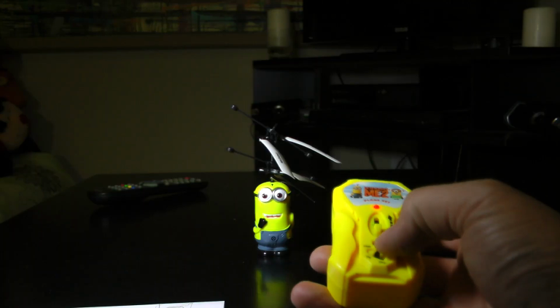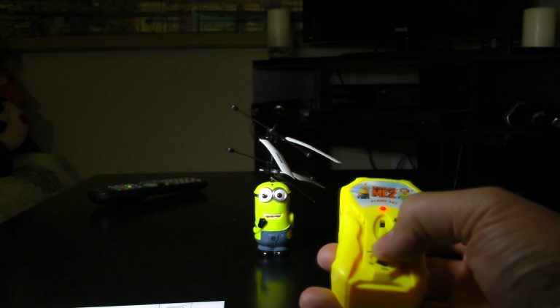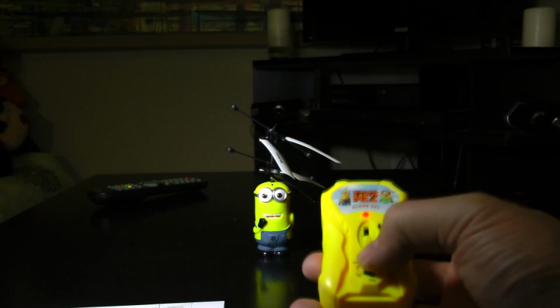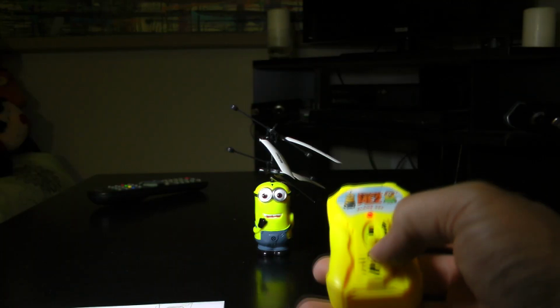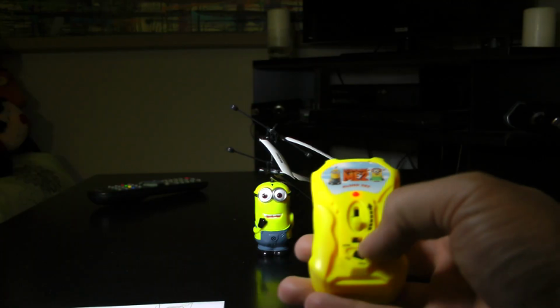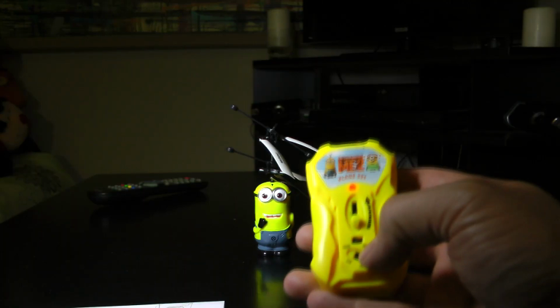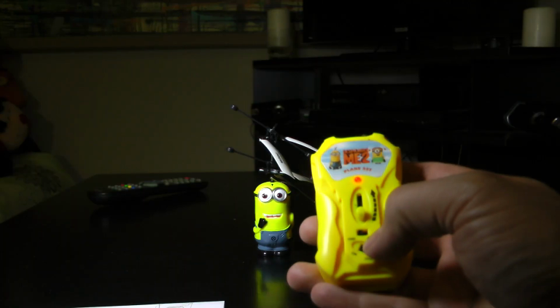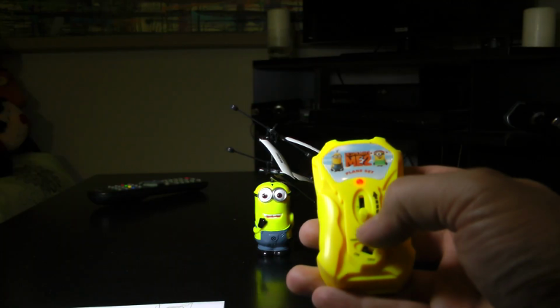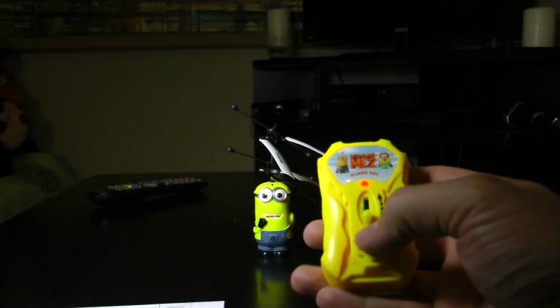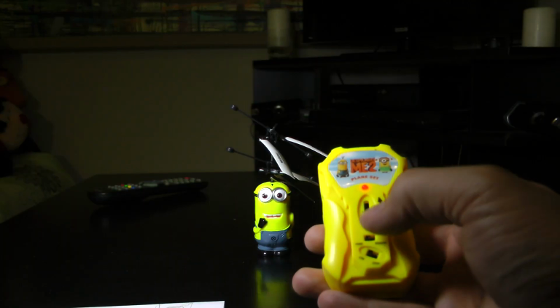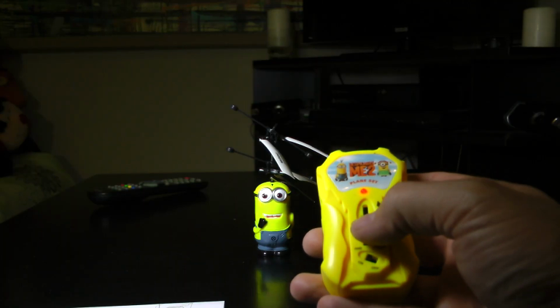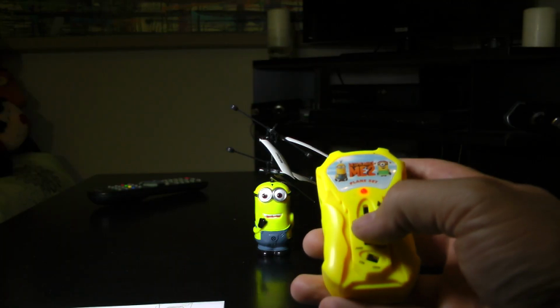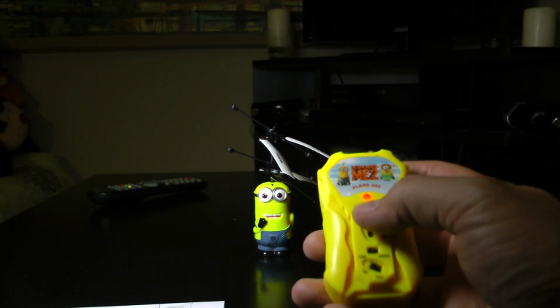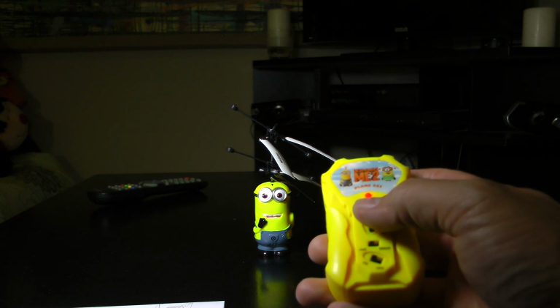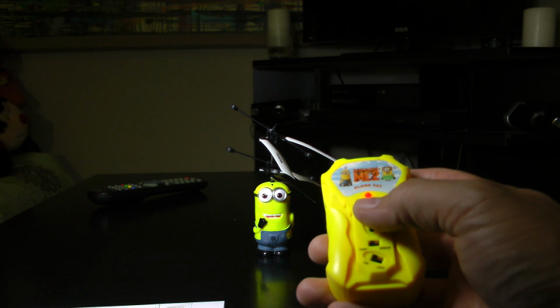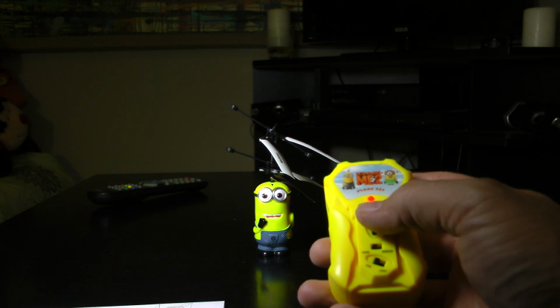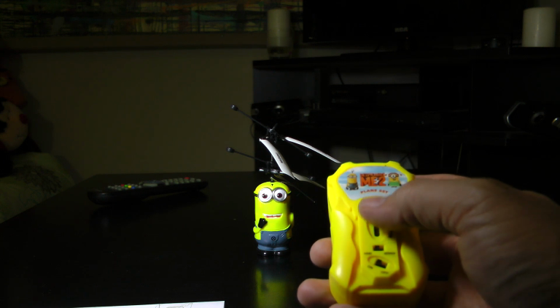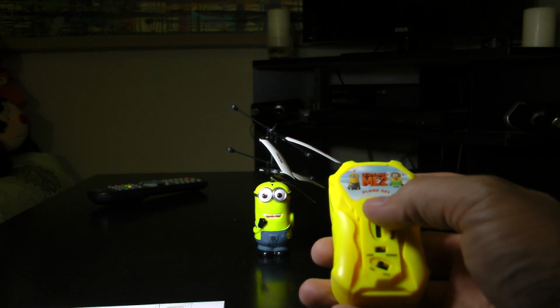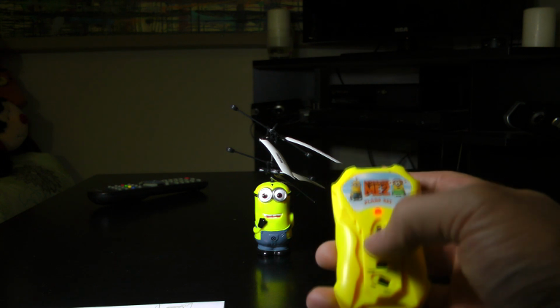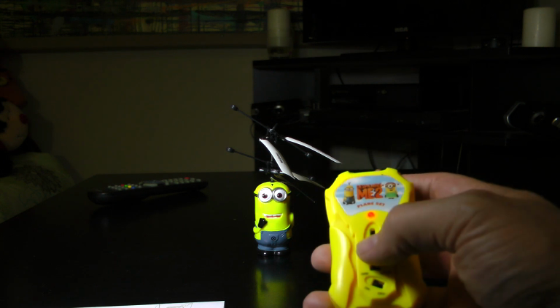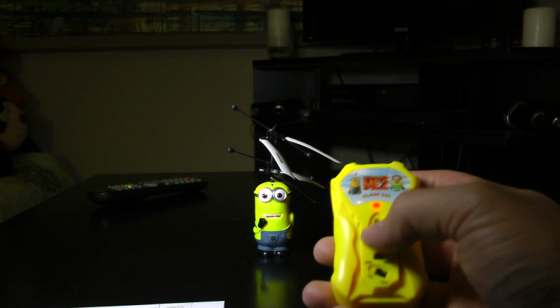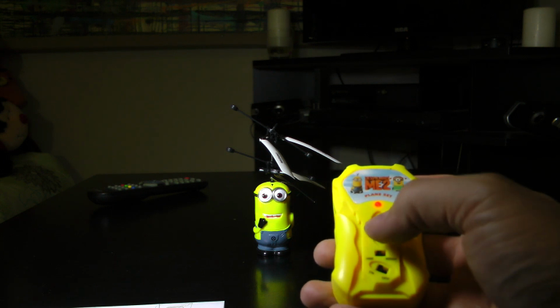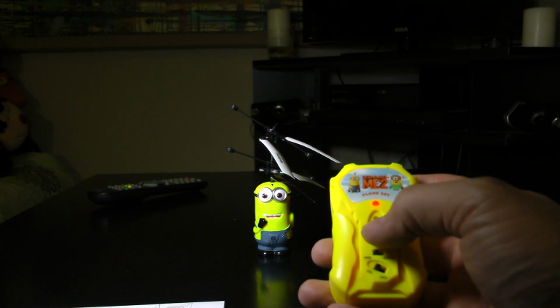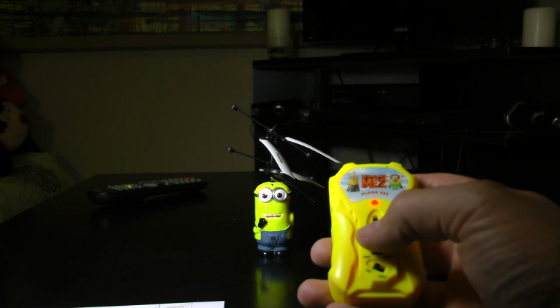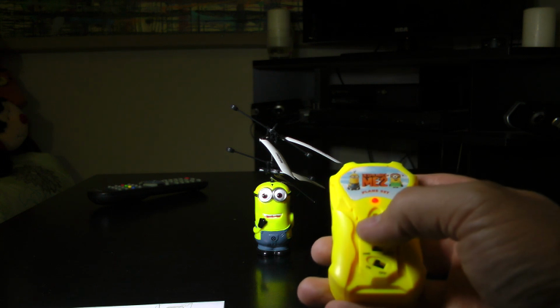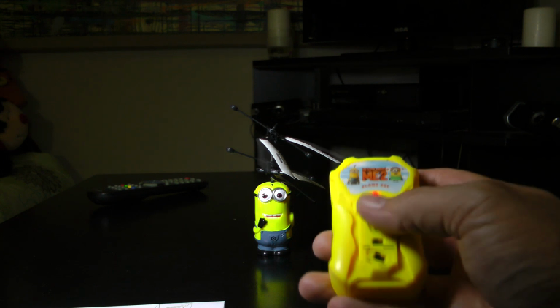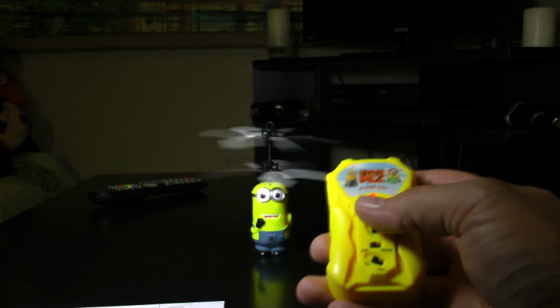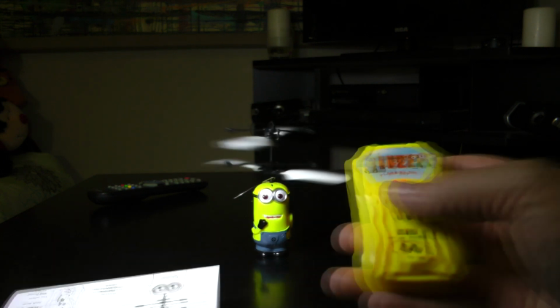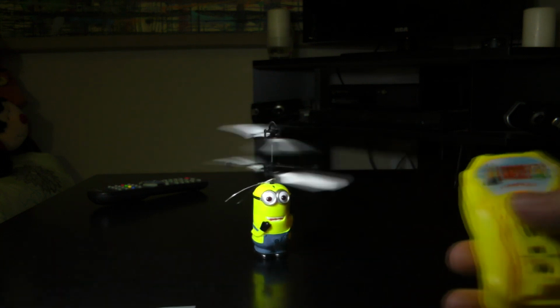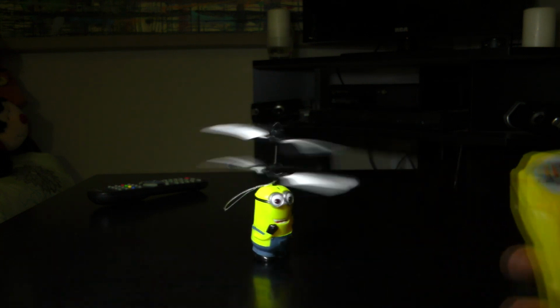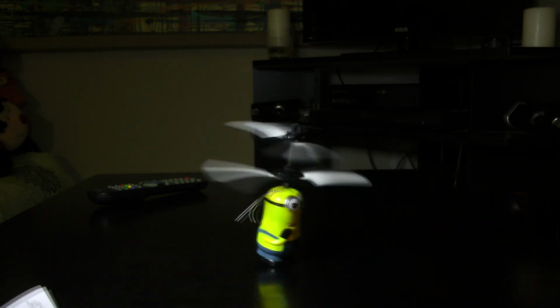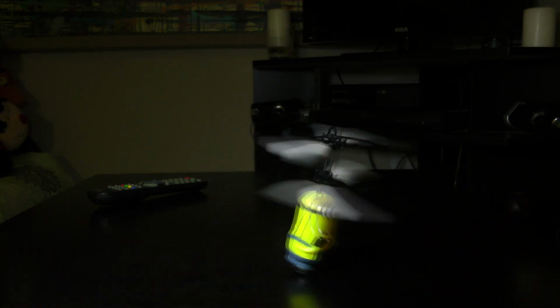Switch it to hand mode — go up, down. There it goes.